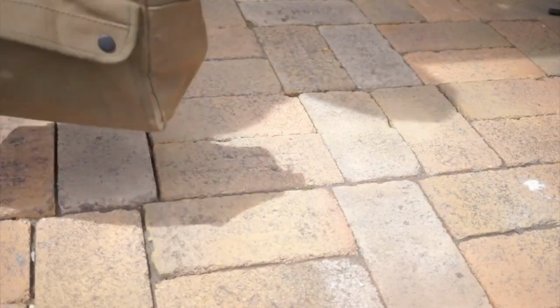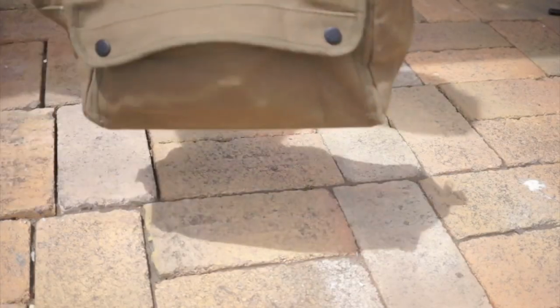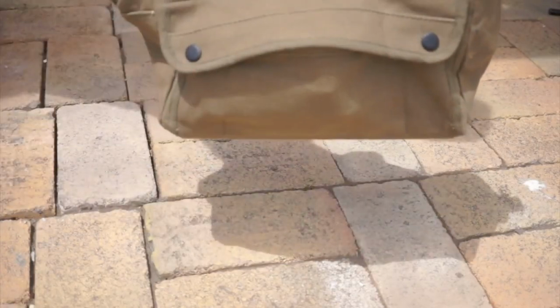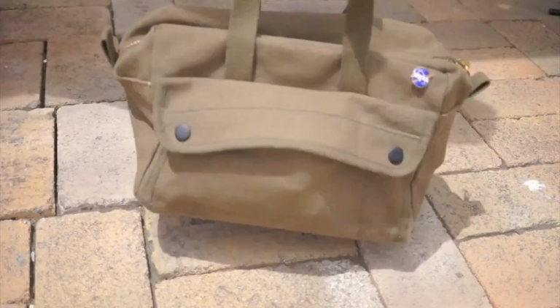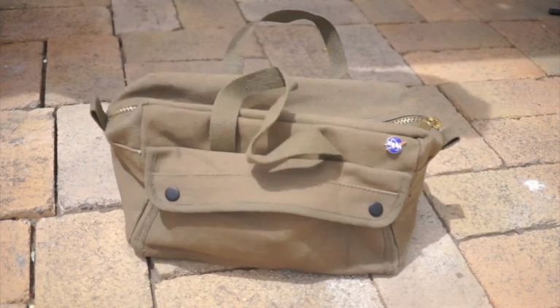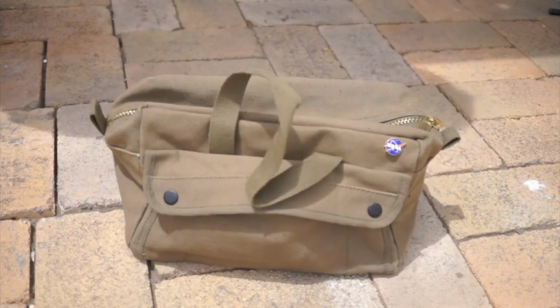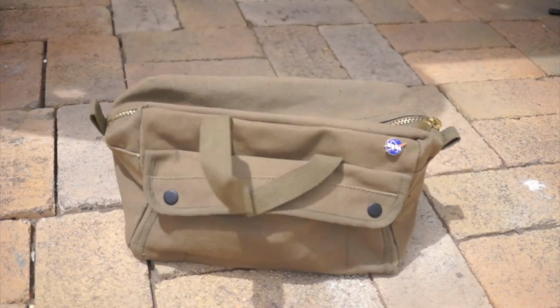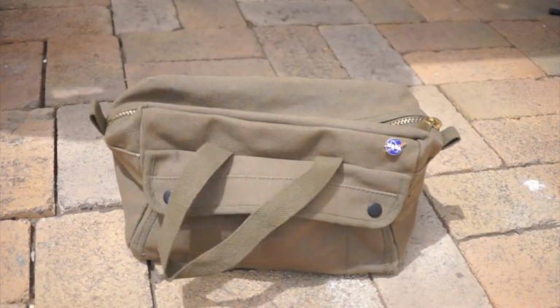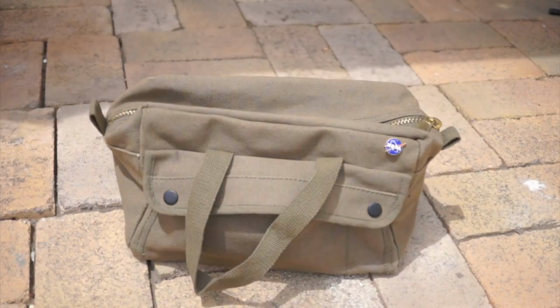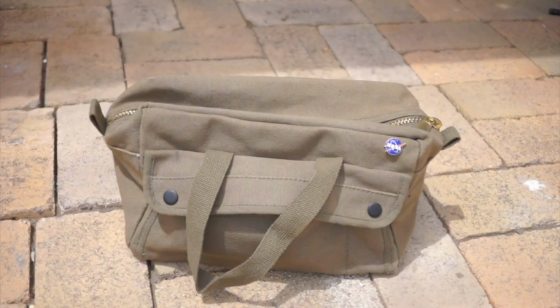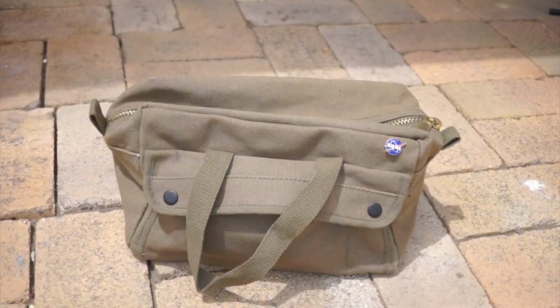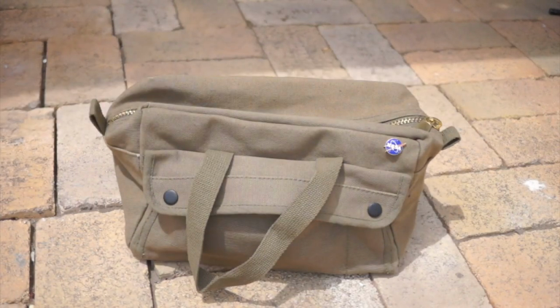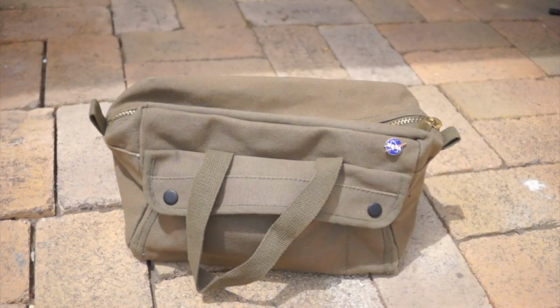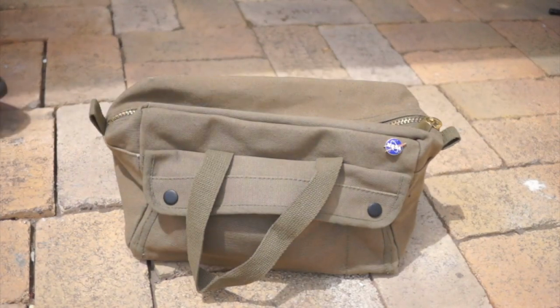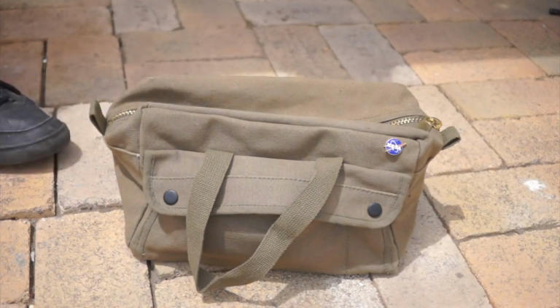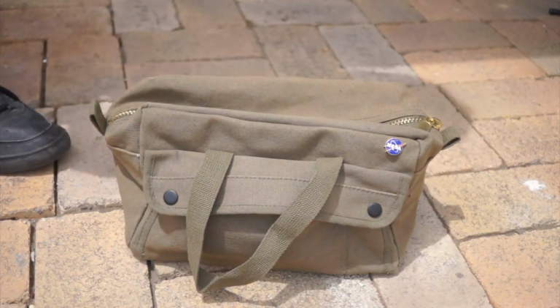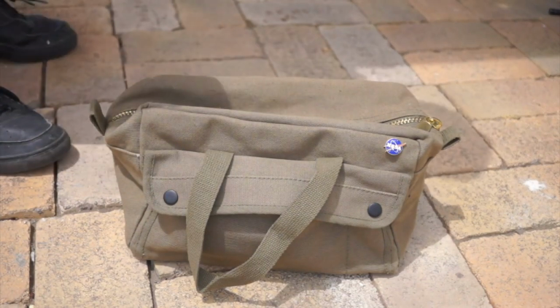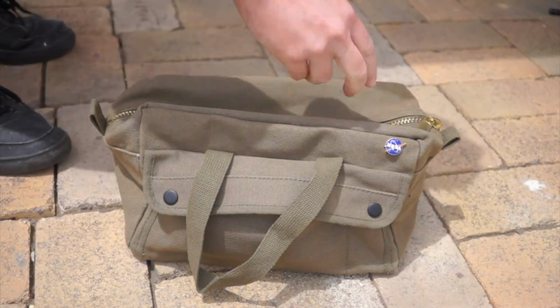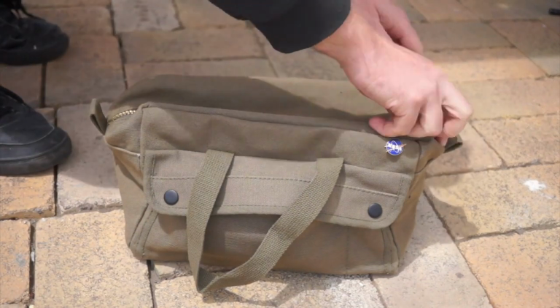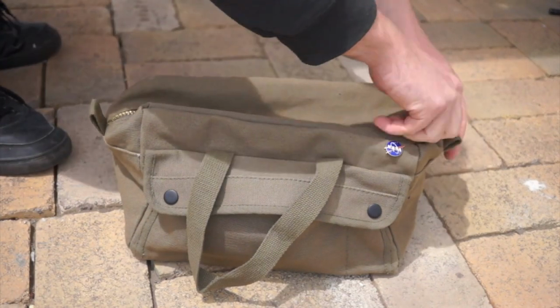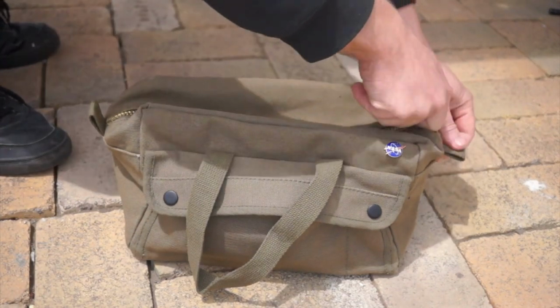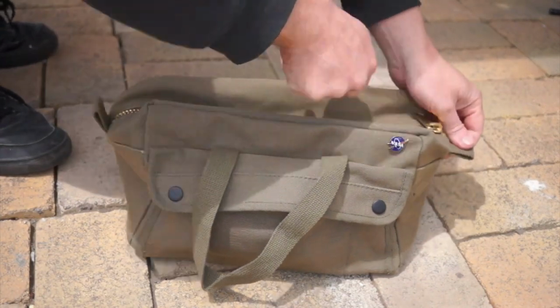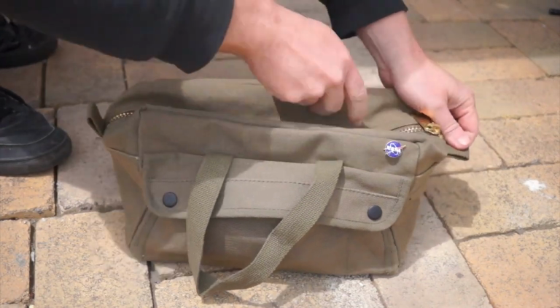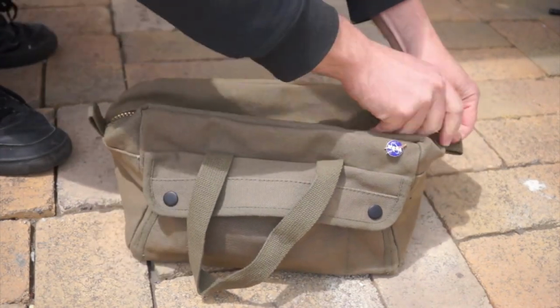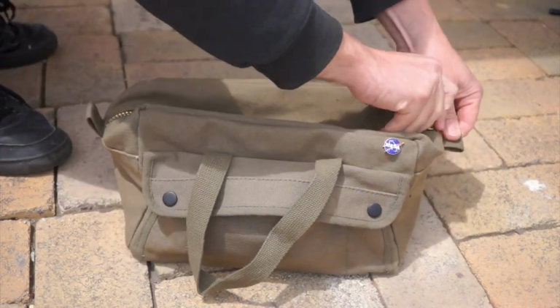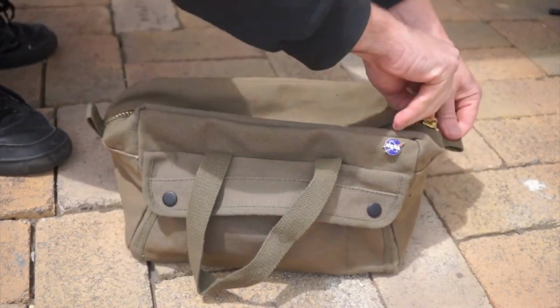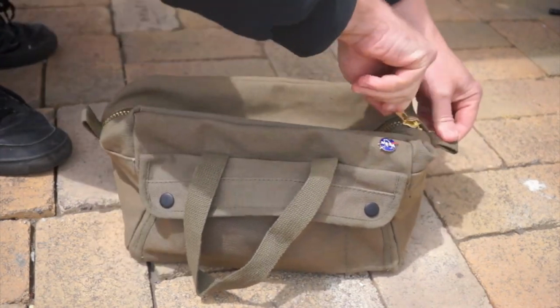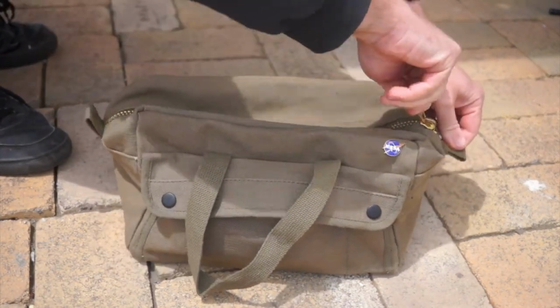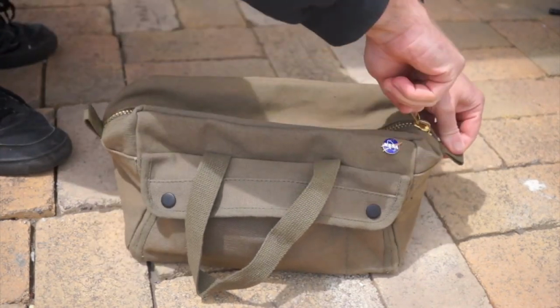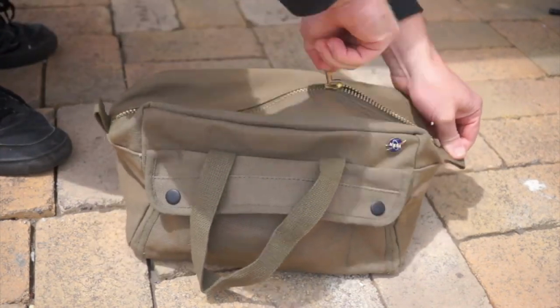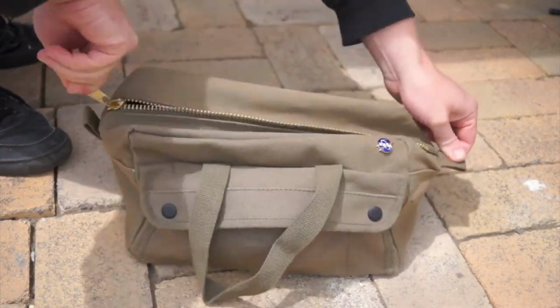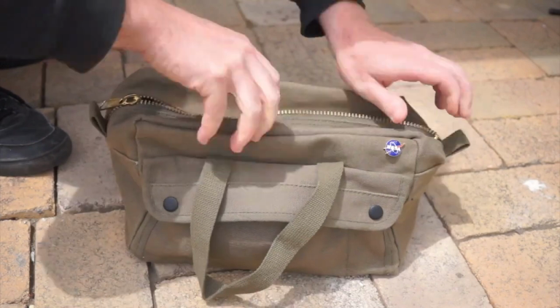Compared to carrying around a big steel tool box, these are lighter, cheaper, and they don't scrape or dent things when you put them down. They also pack down nice and flat when you don't need them.